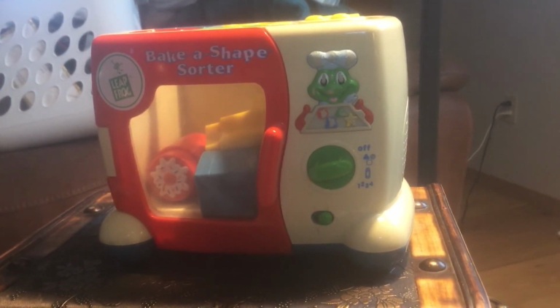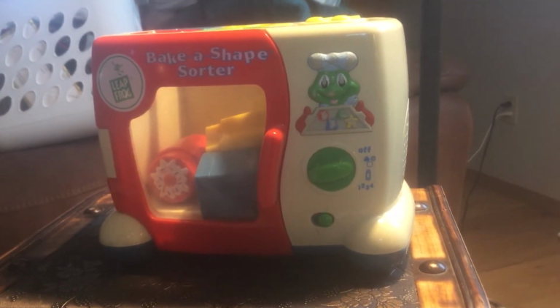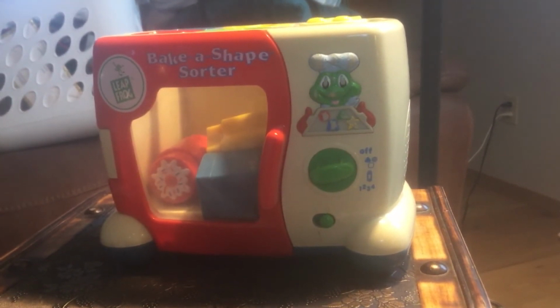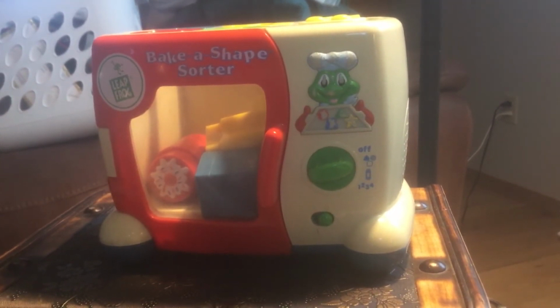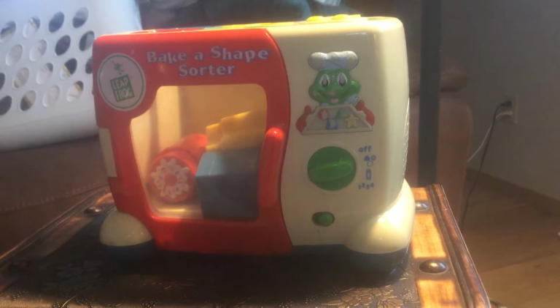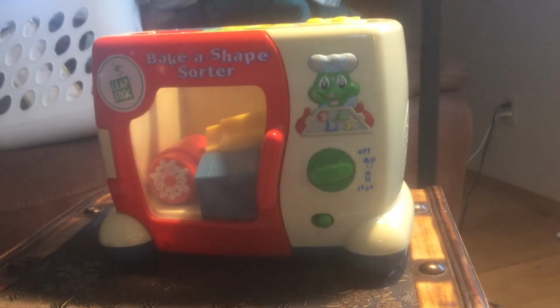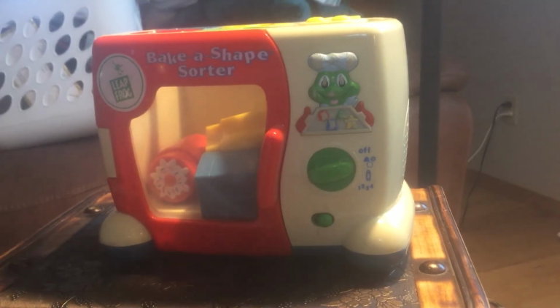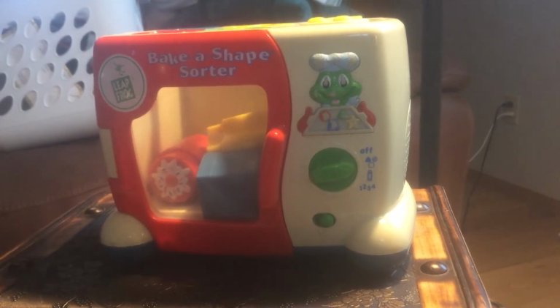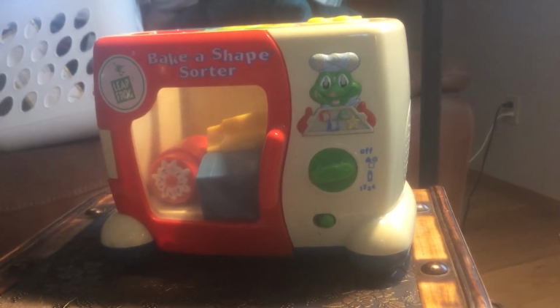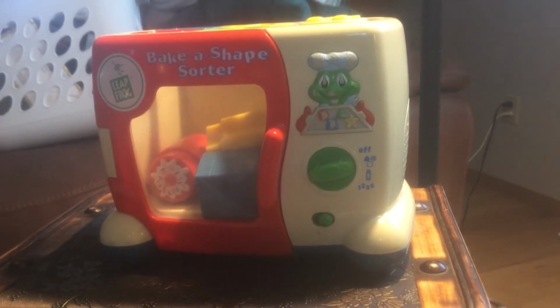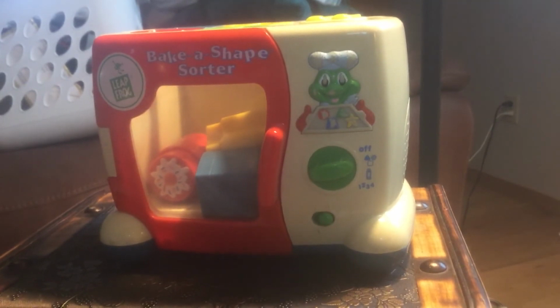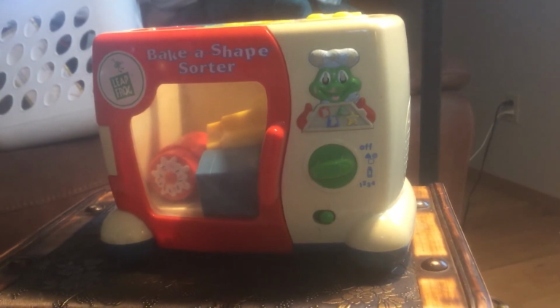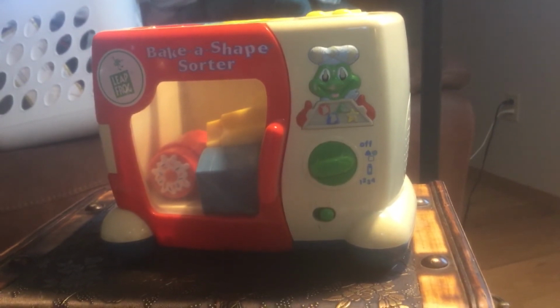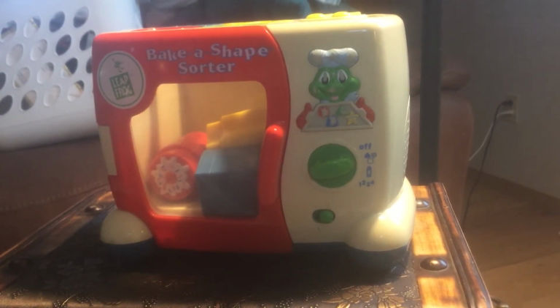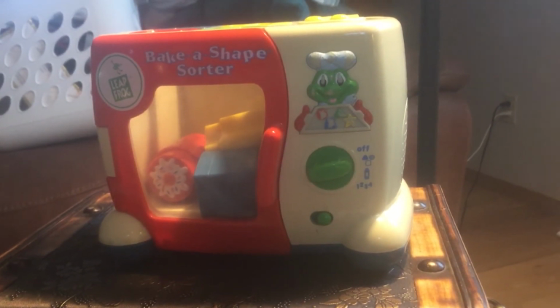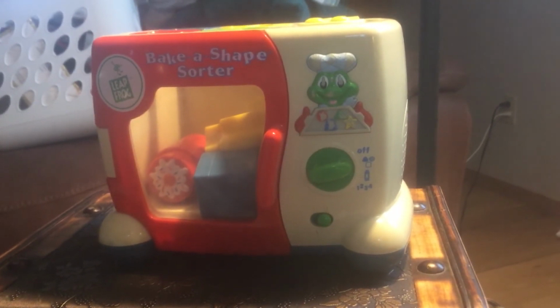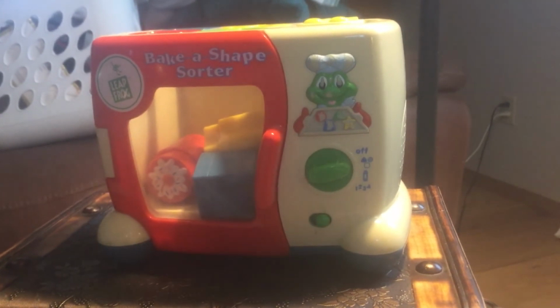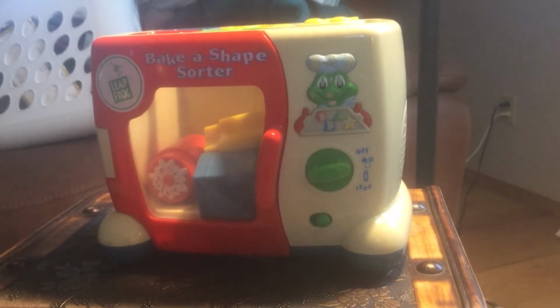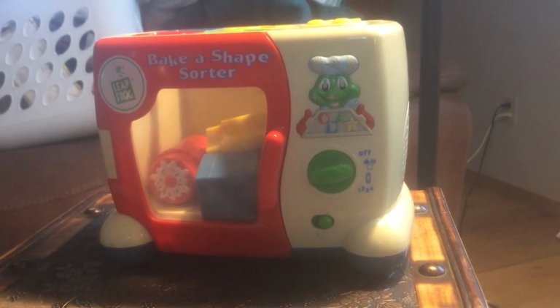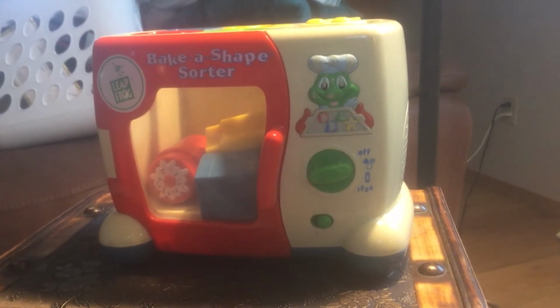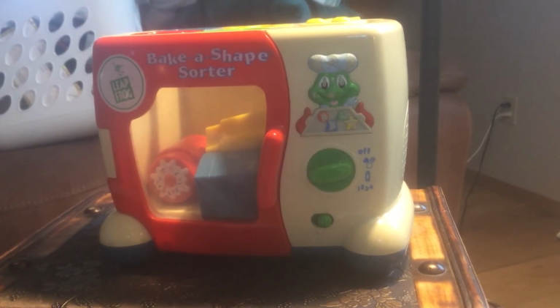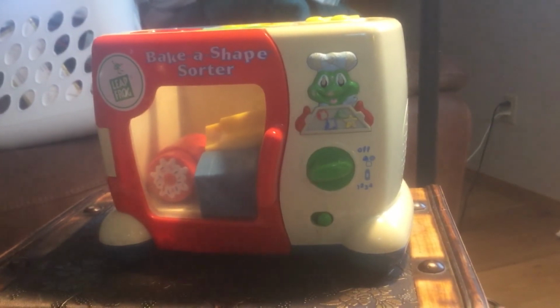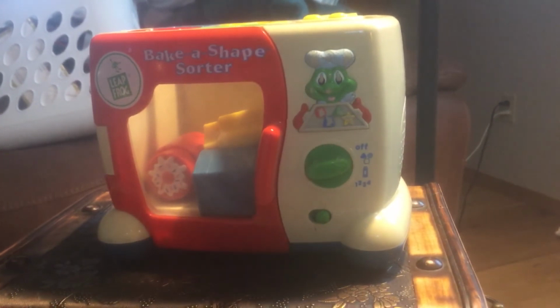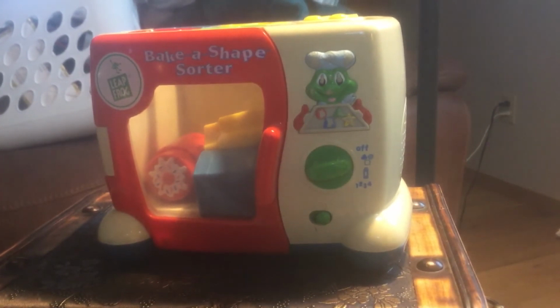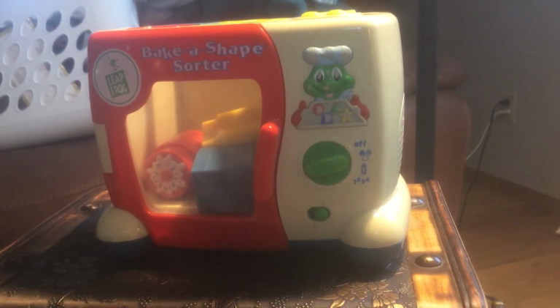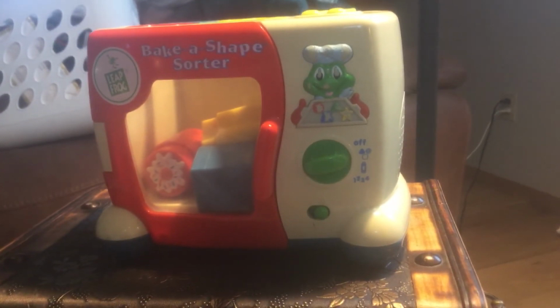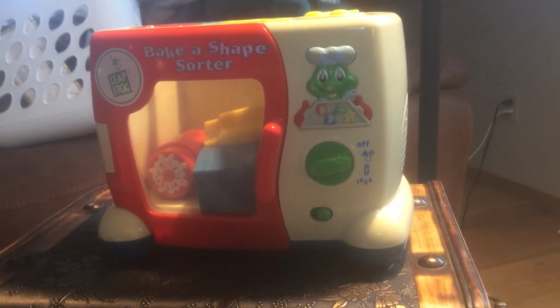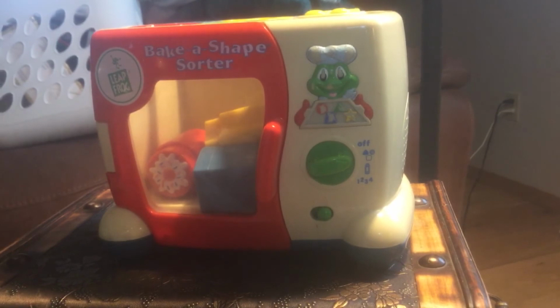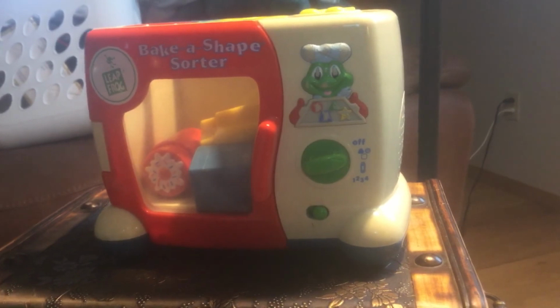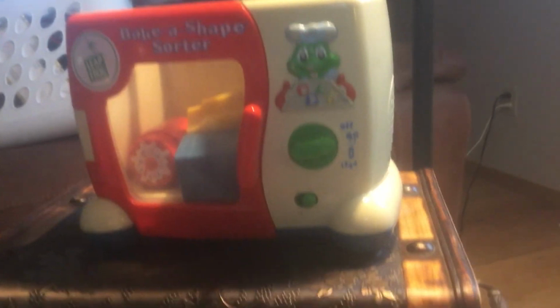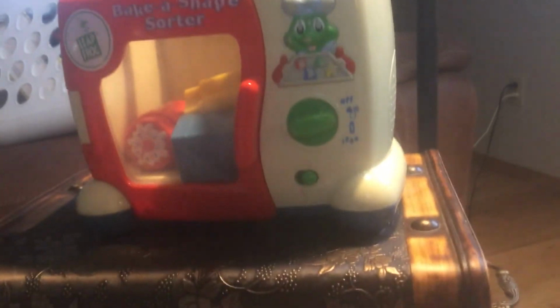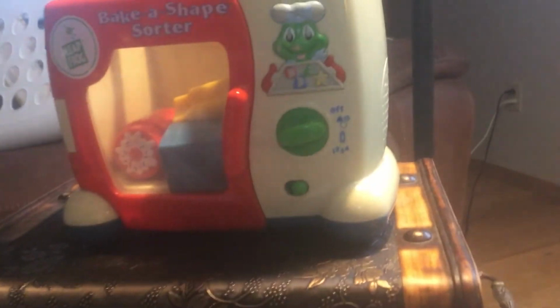Pick out your shape! If you've got a shape that you want to bake, just pop it in the oven and what'll you make?